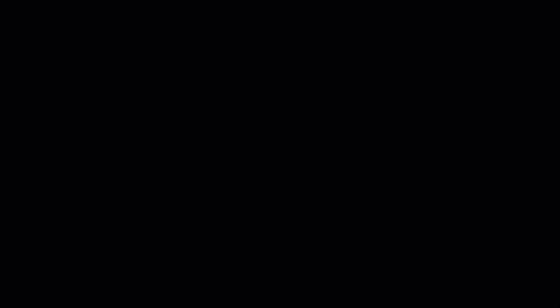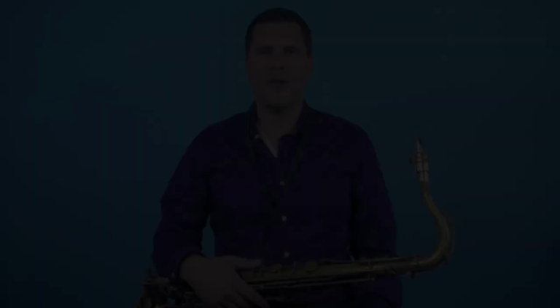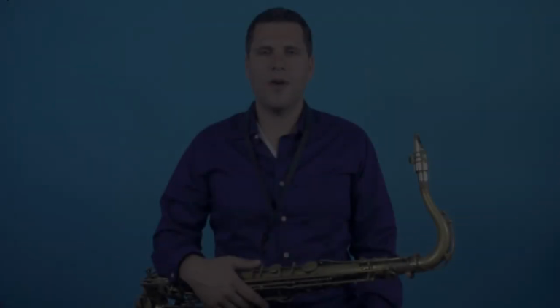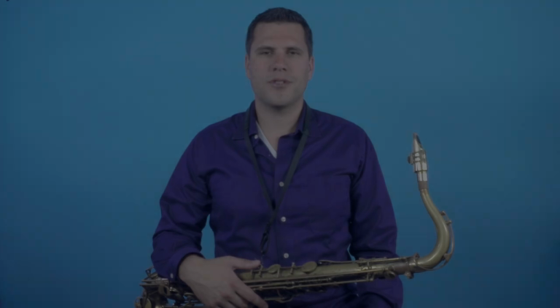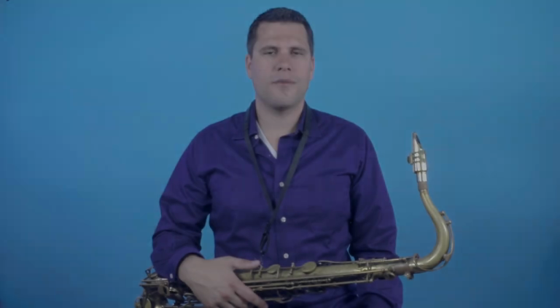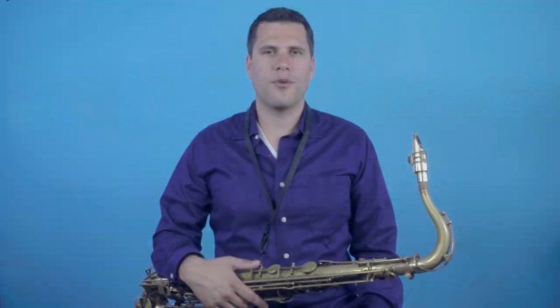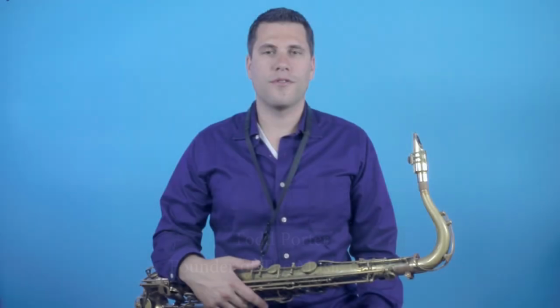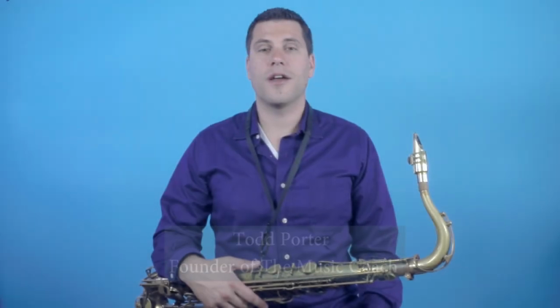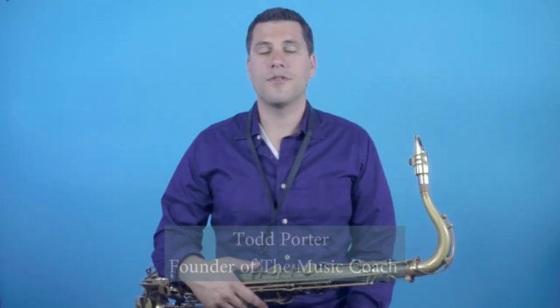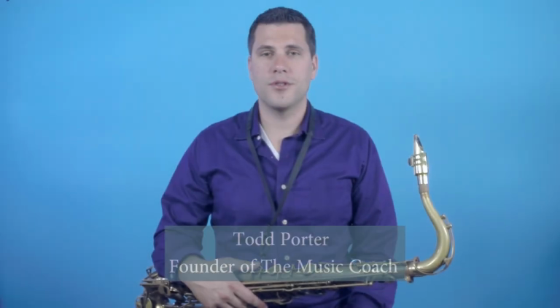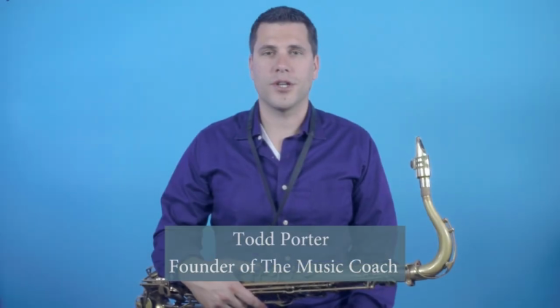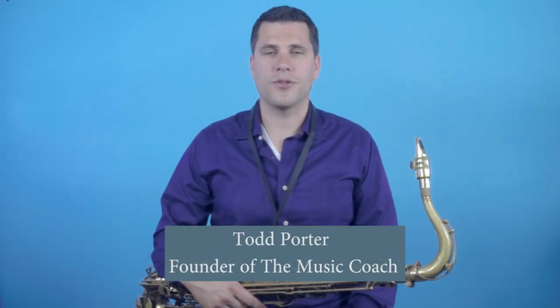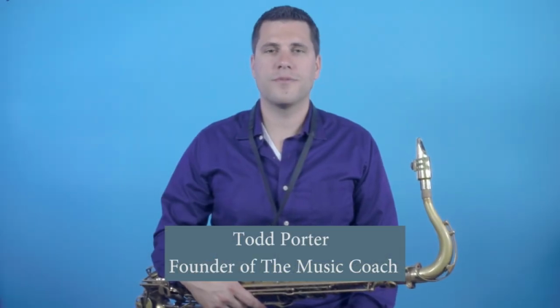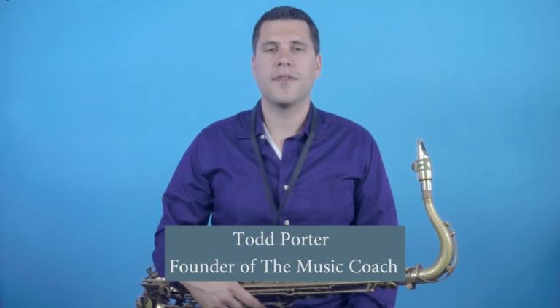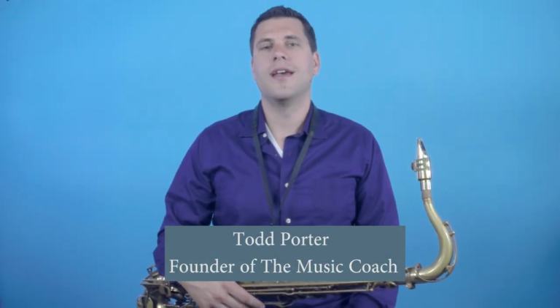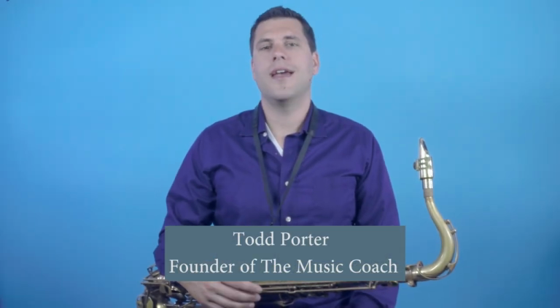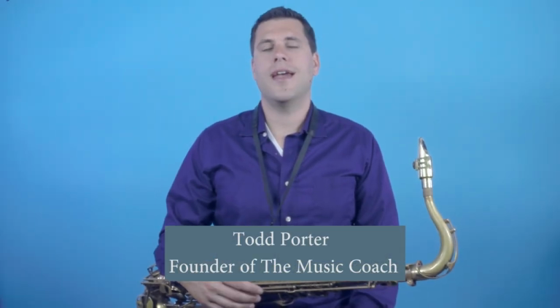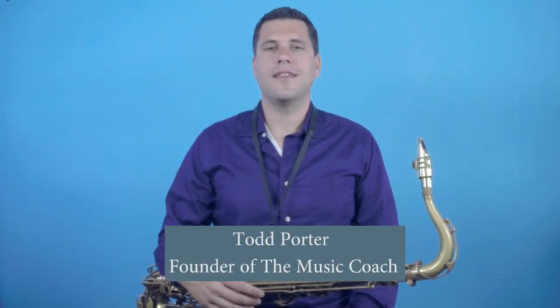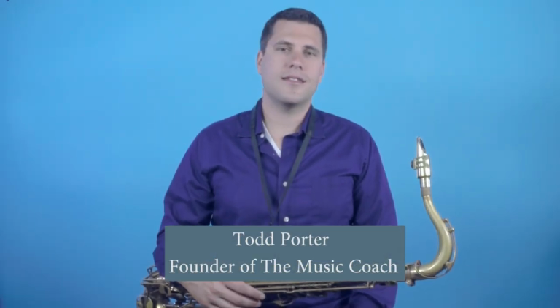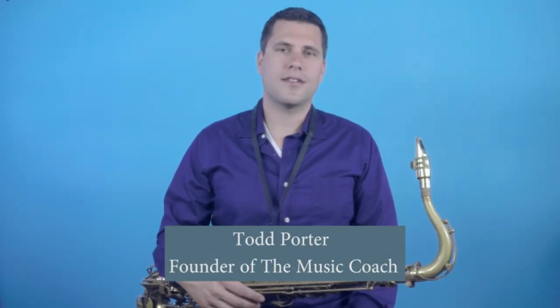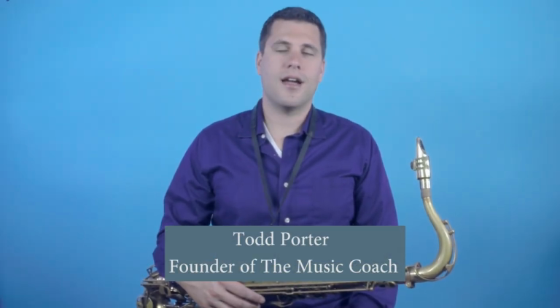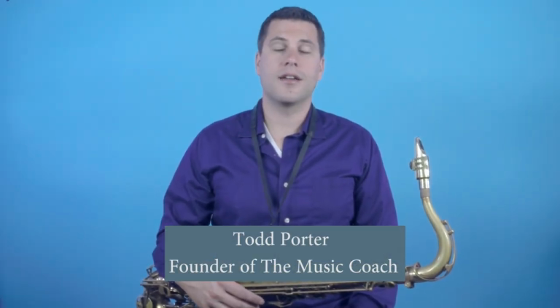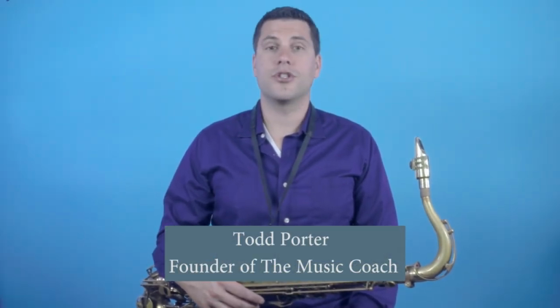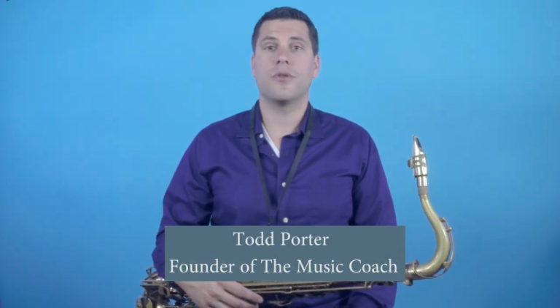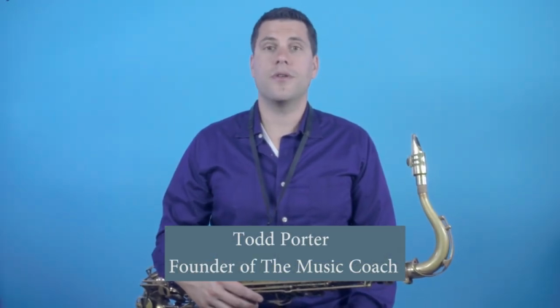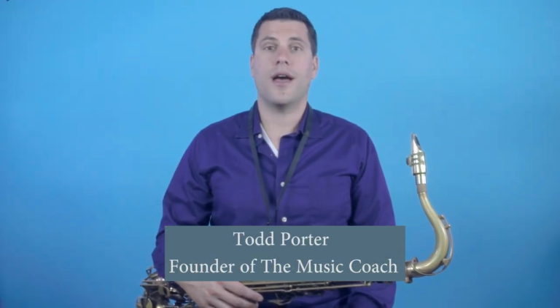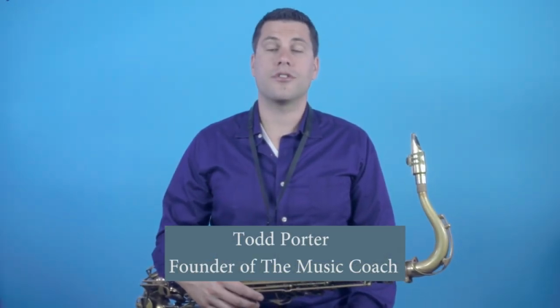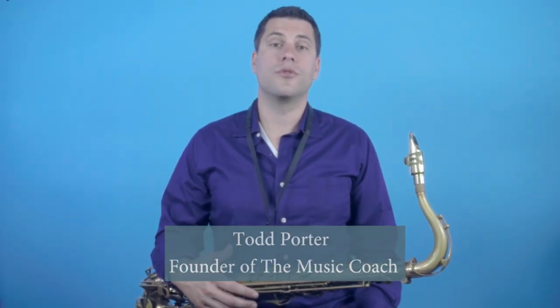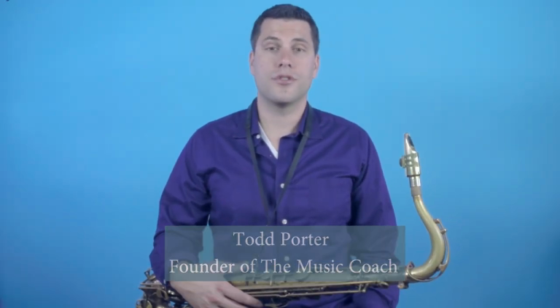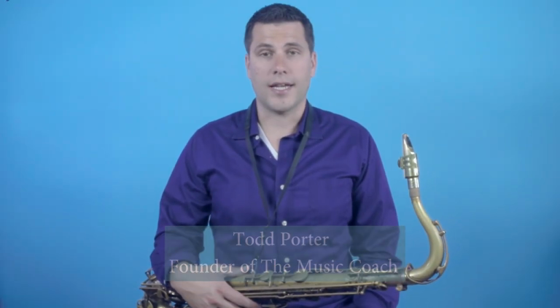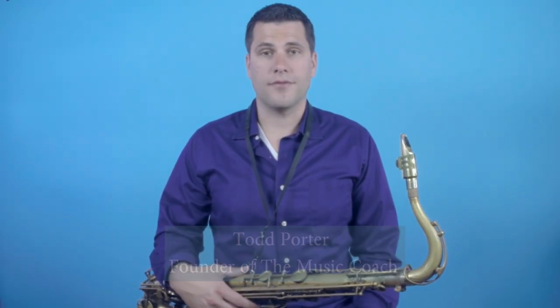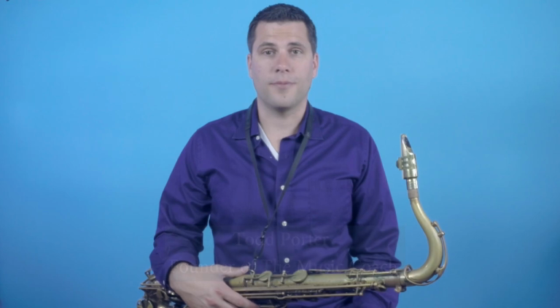Hello, I'm Todd Porter, founder of The Music Coach, and in this lesson I'm going to be showing you how to tune your saxophone.